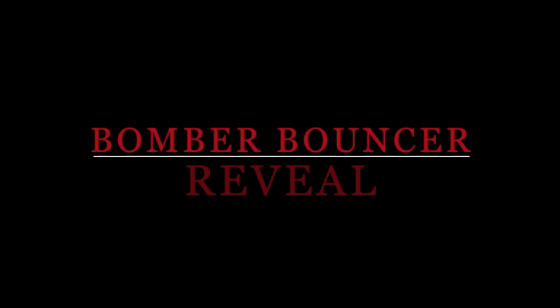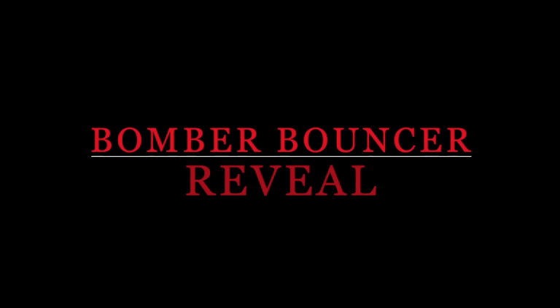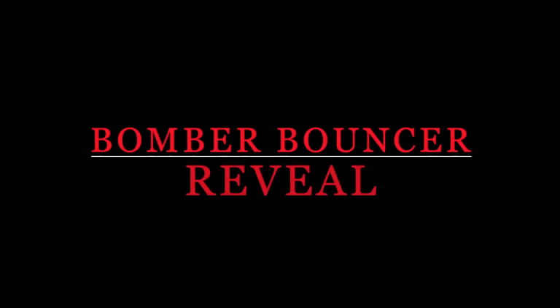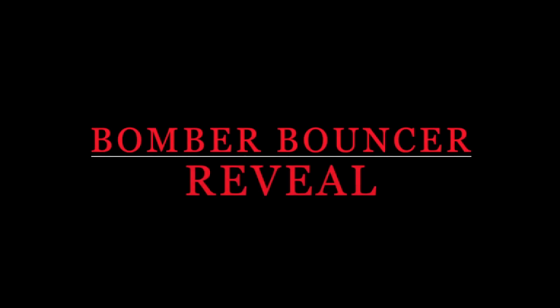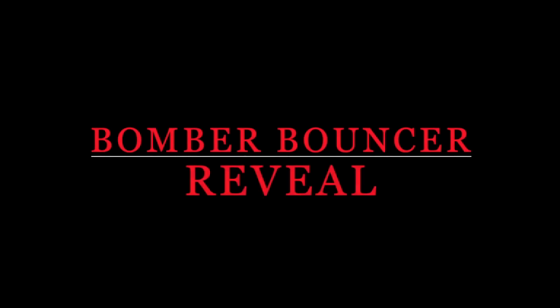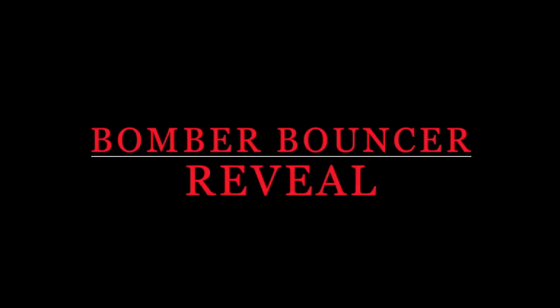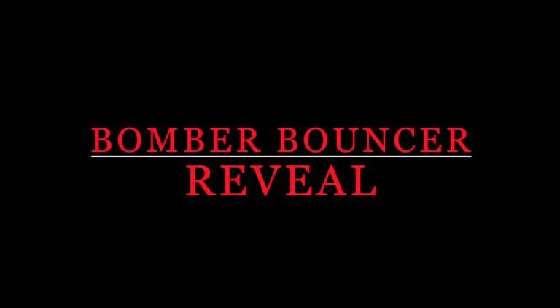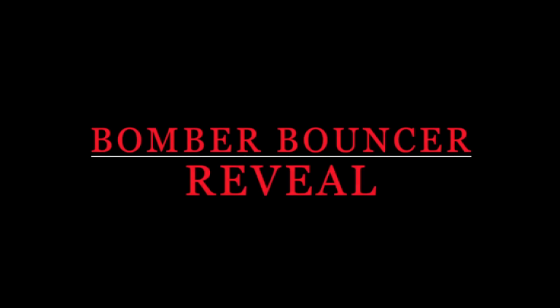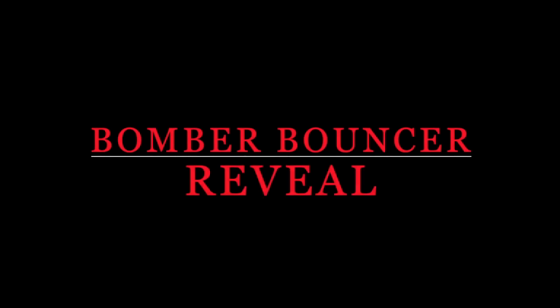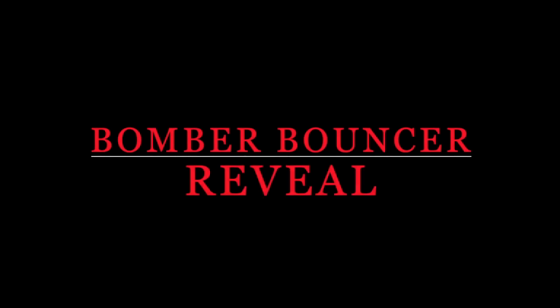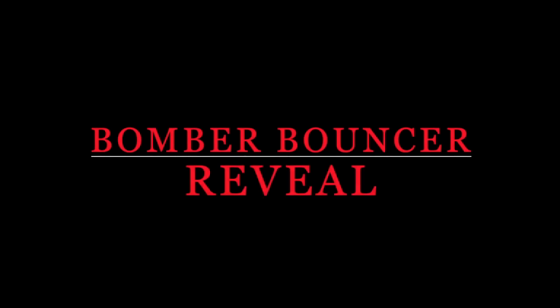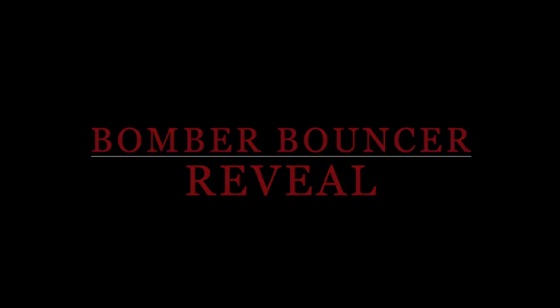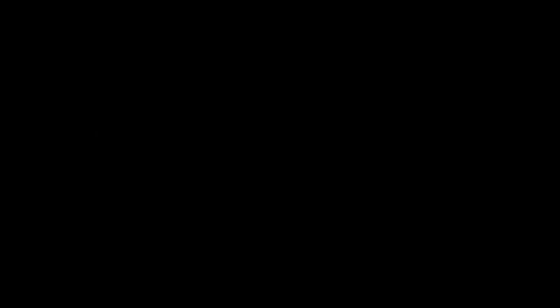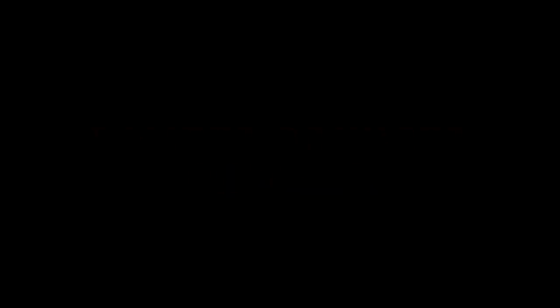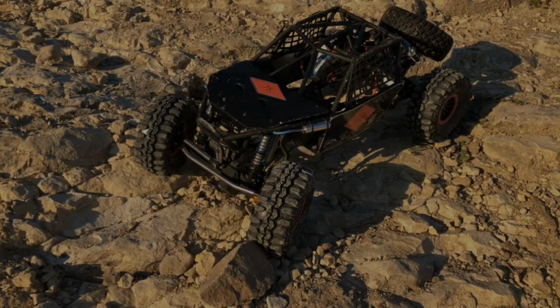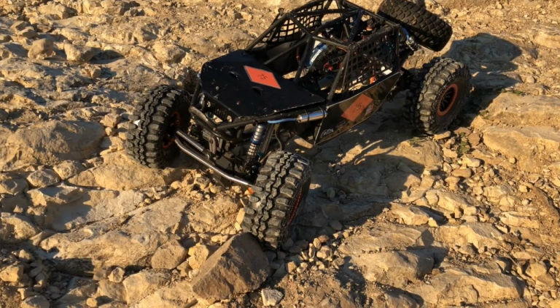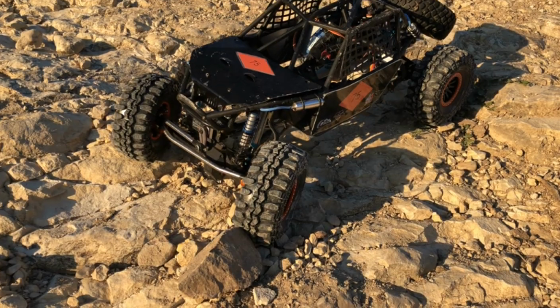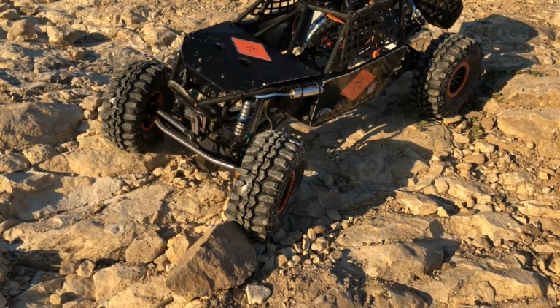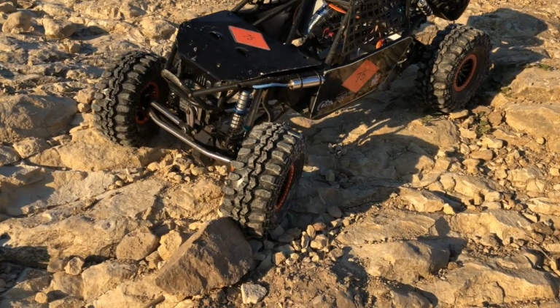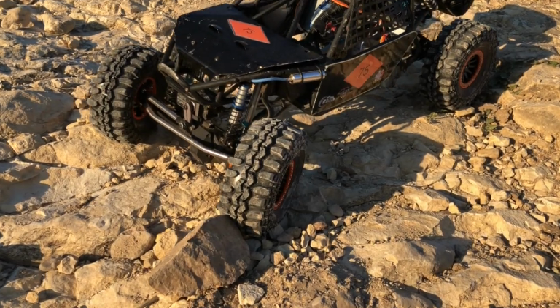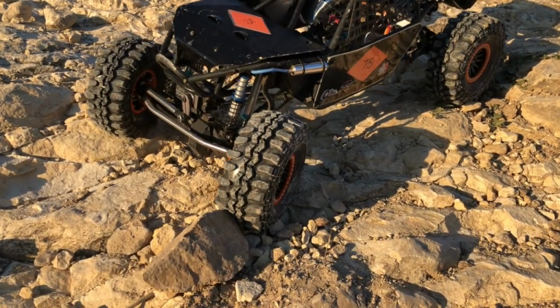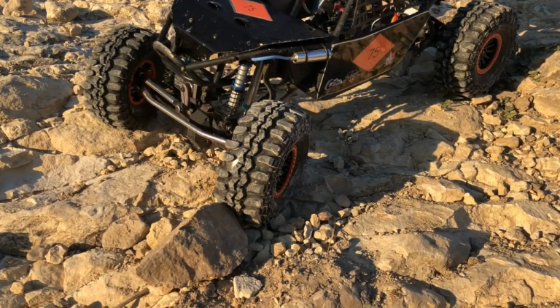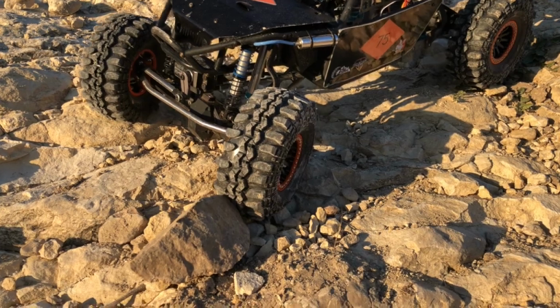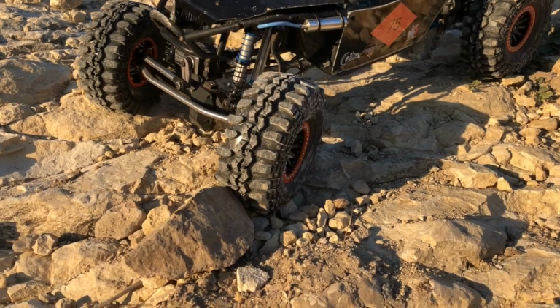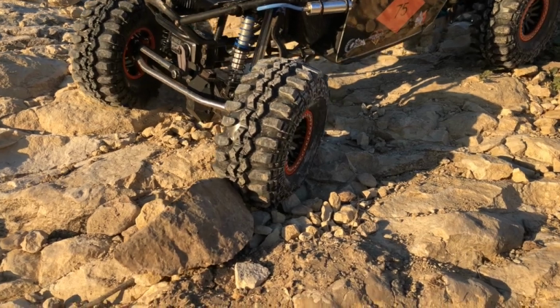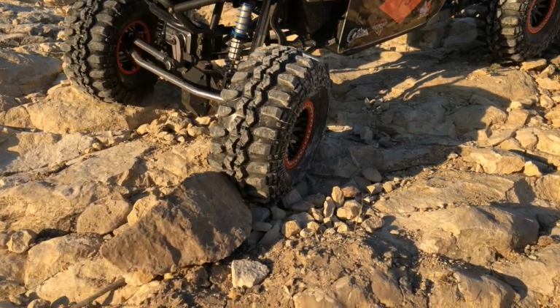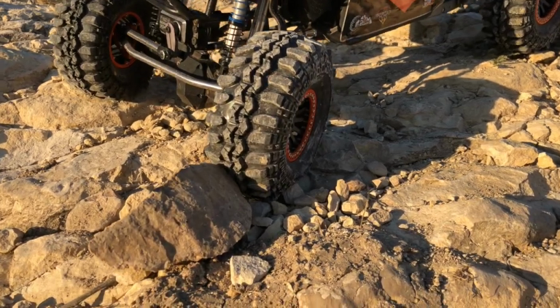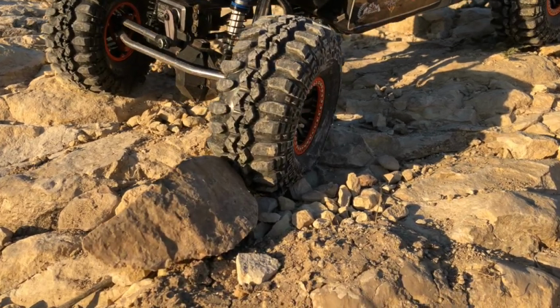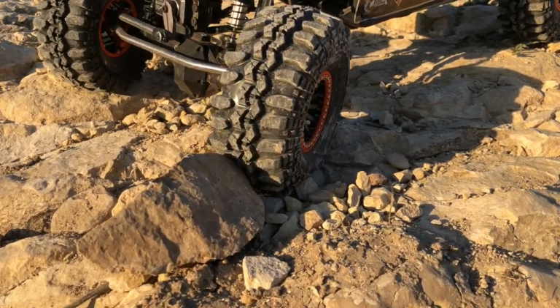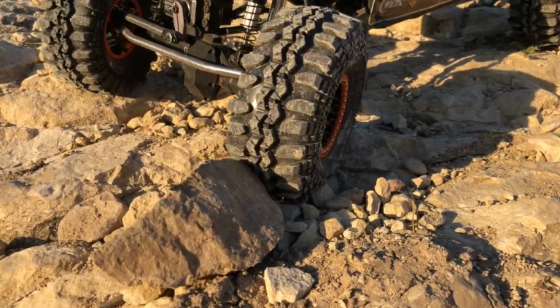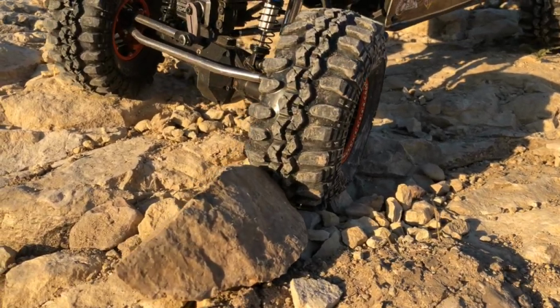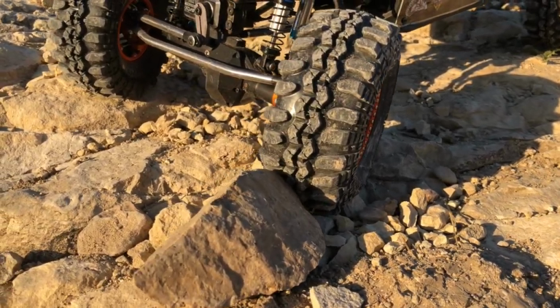RC Command leads the way. Nick here with the Bomber Bouncer reveal. We're going to get into the tech stuff here.